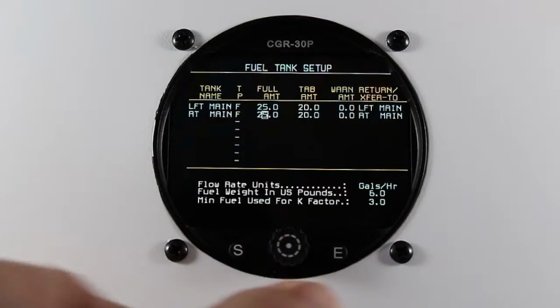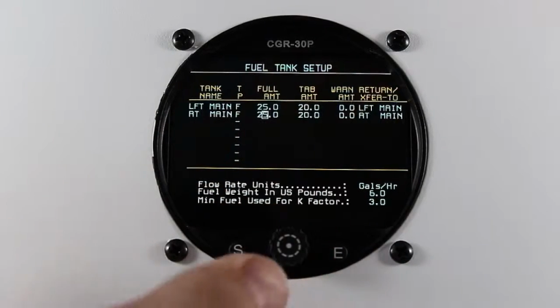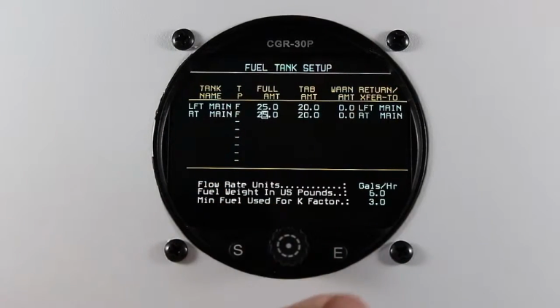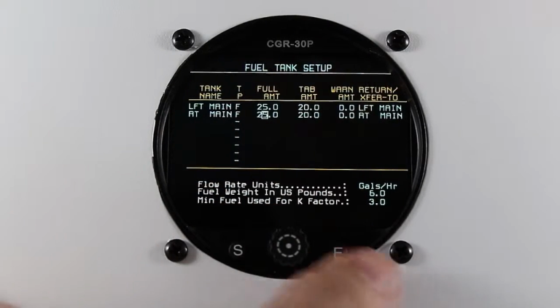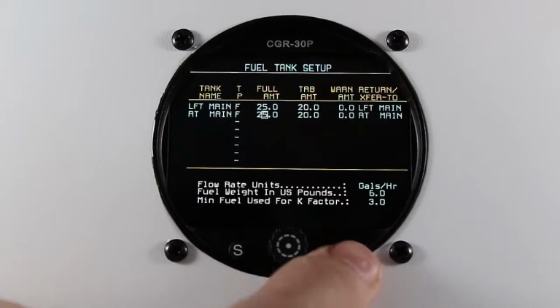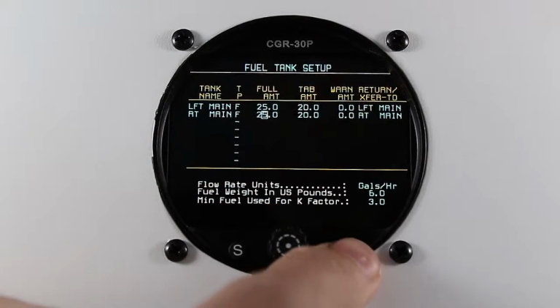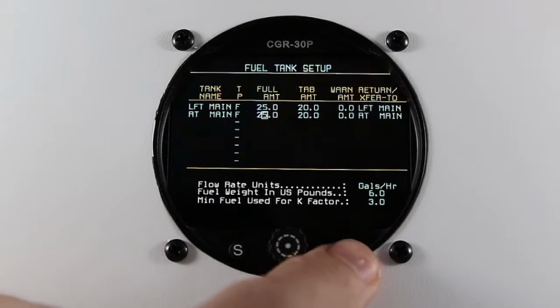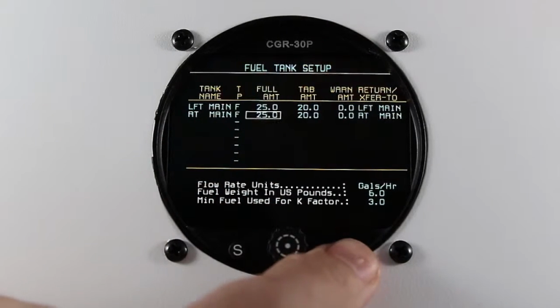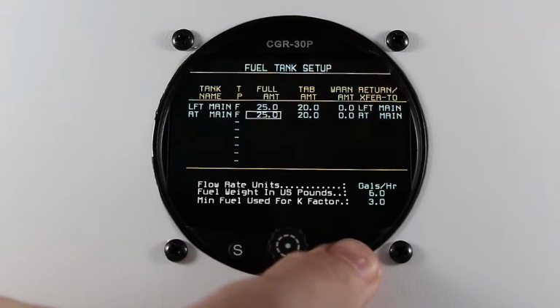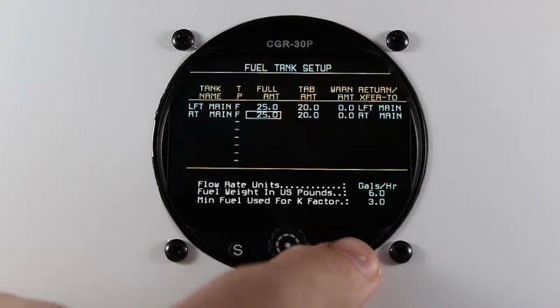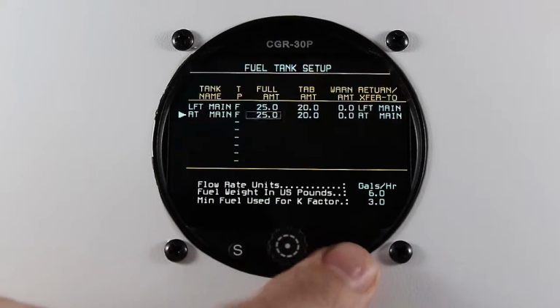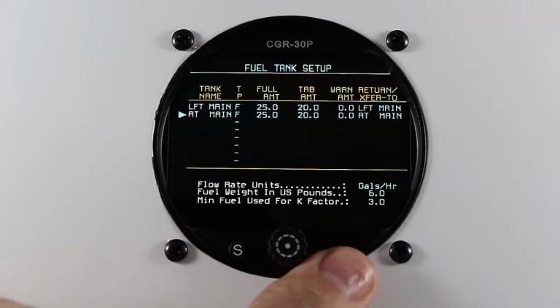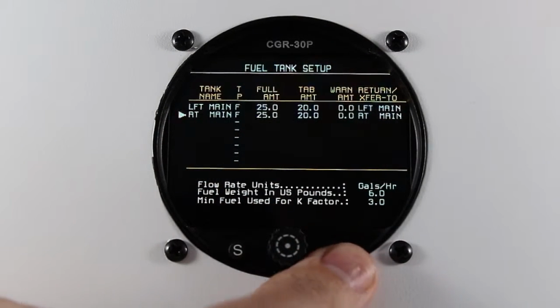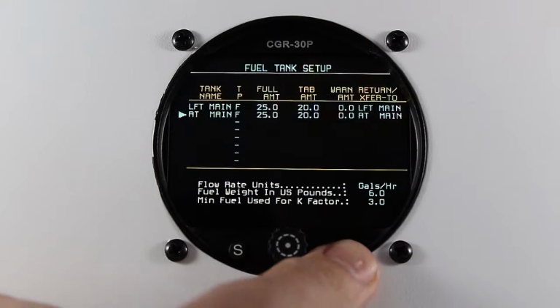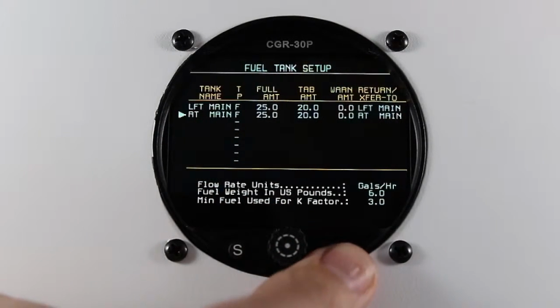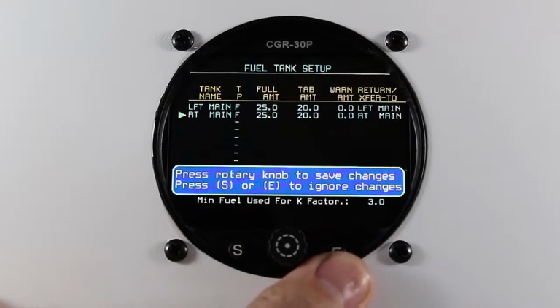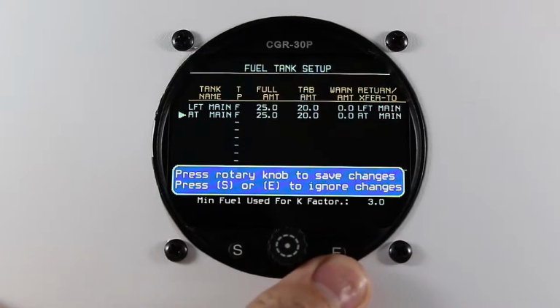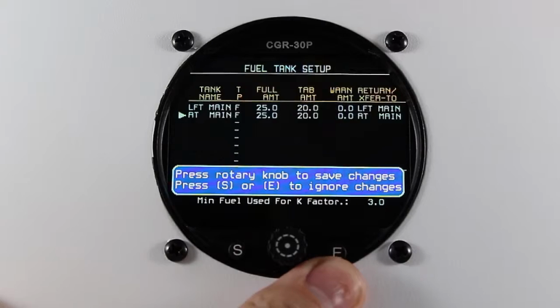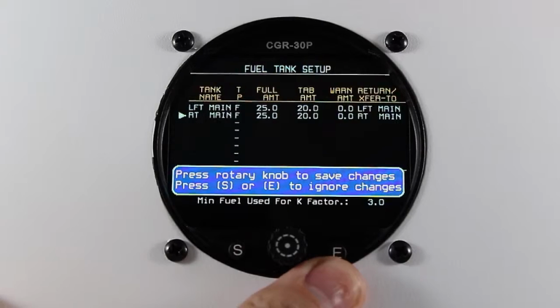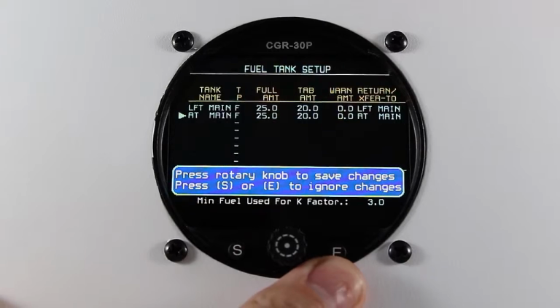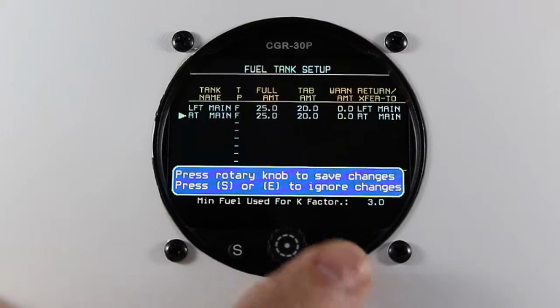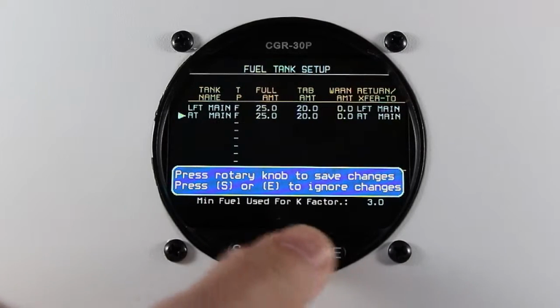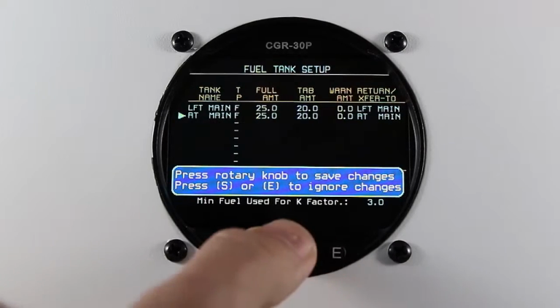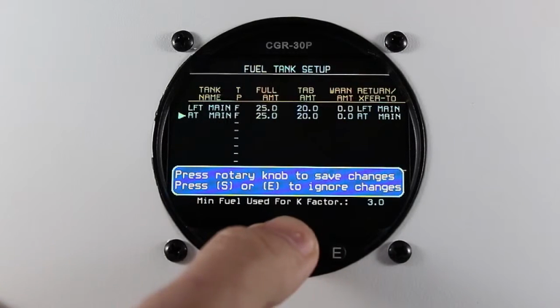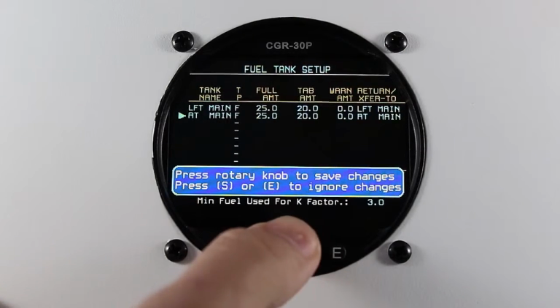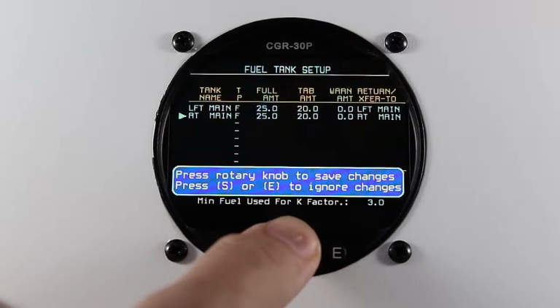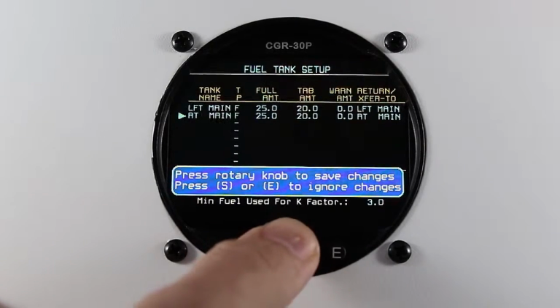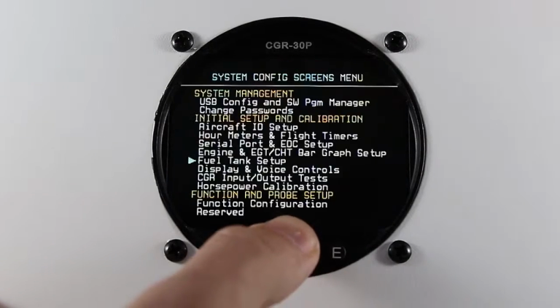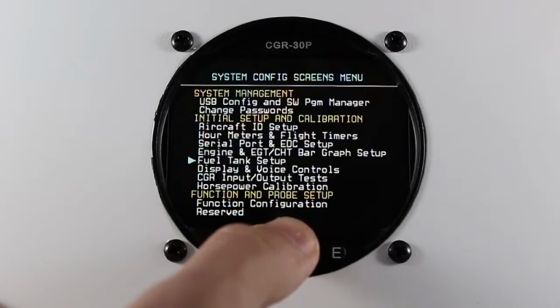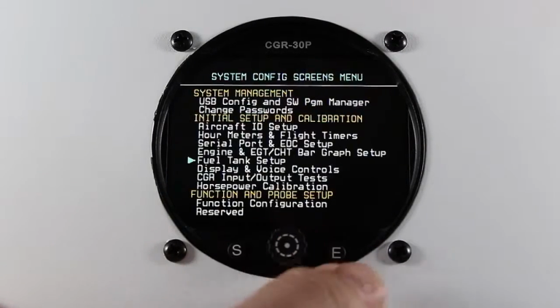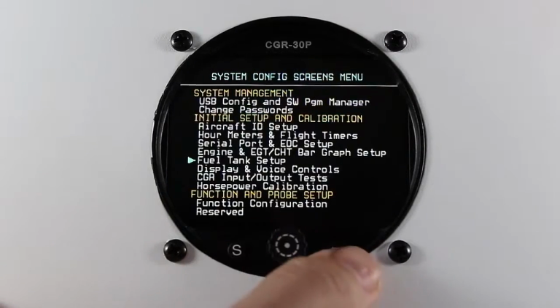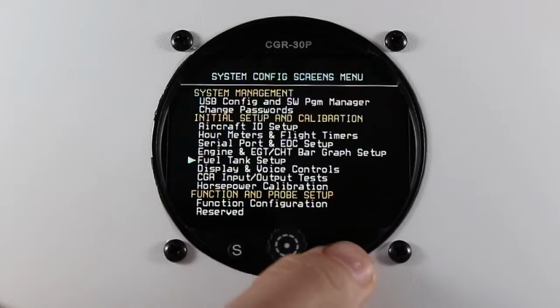Once you're finished, press the exit button. Press the rotary knob to save your changes. Exit back to the main screen.